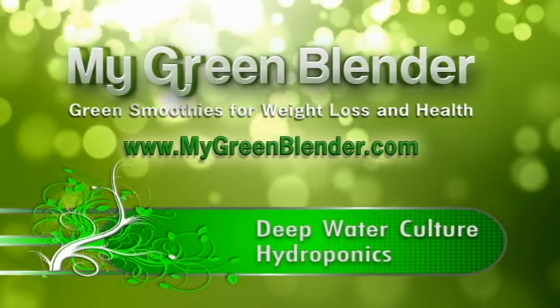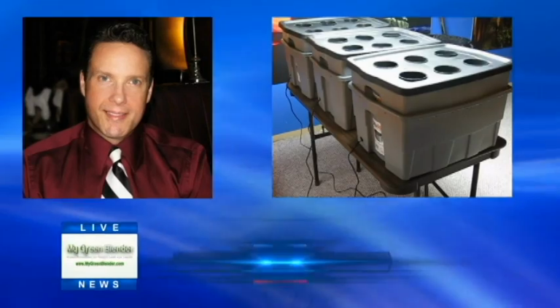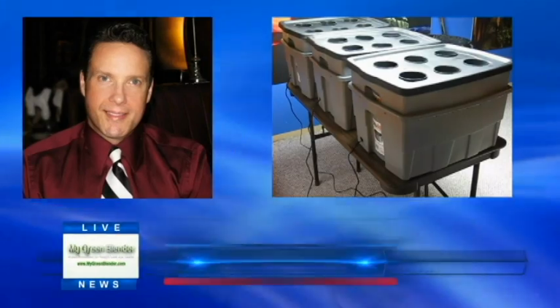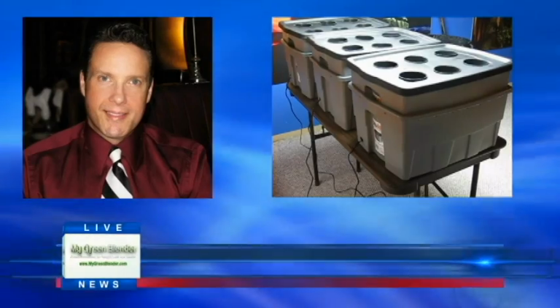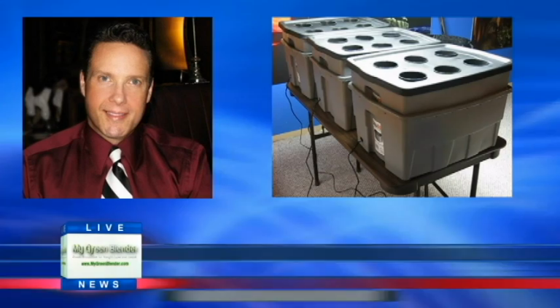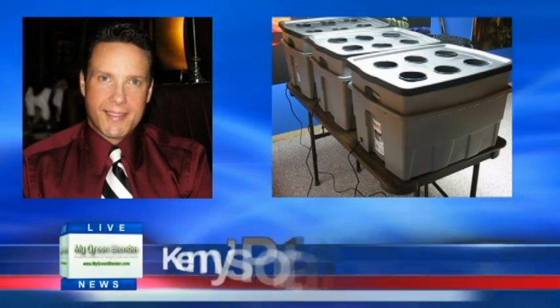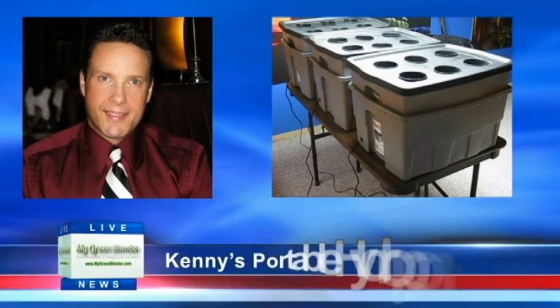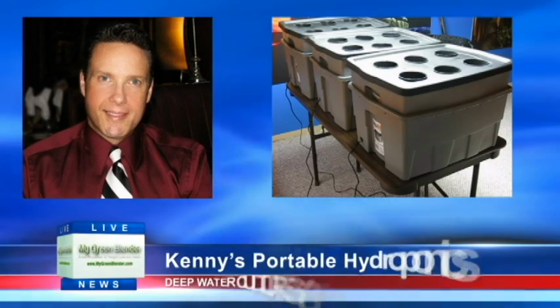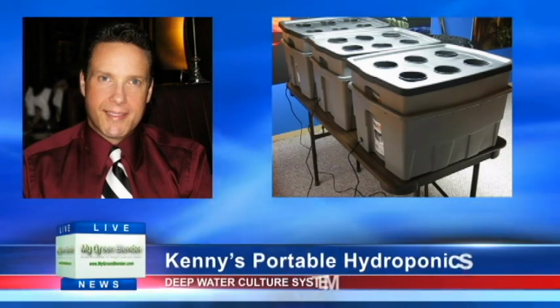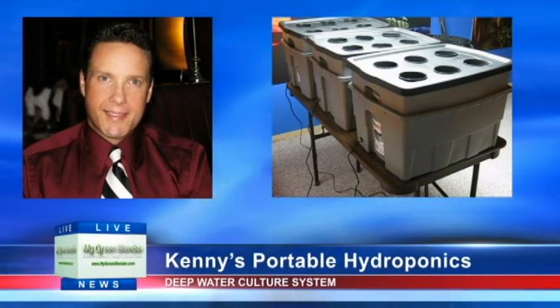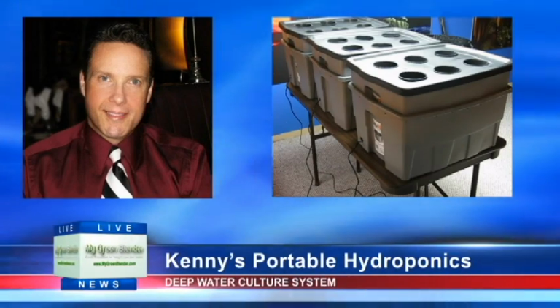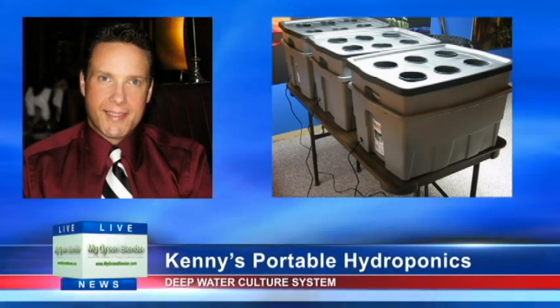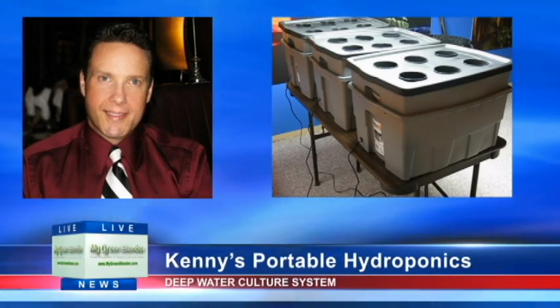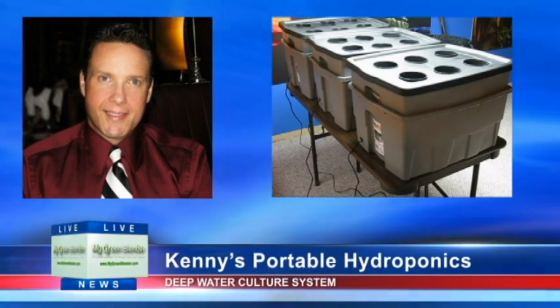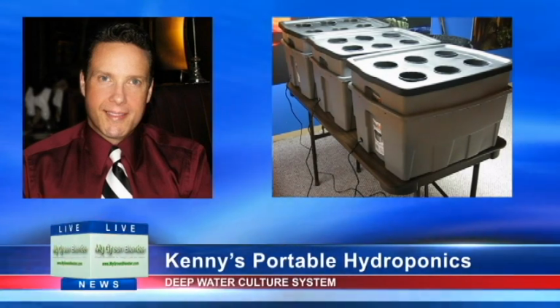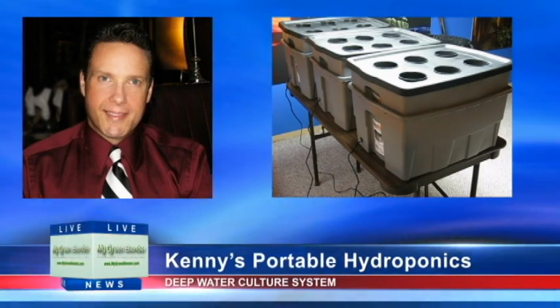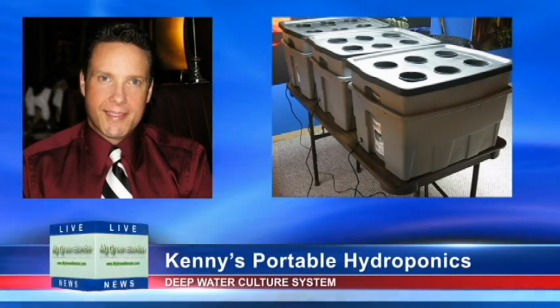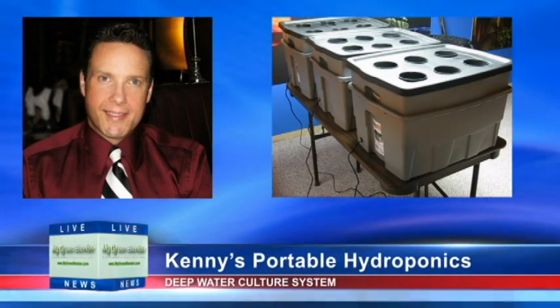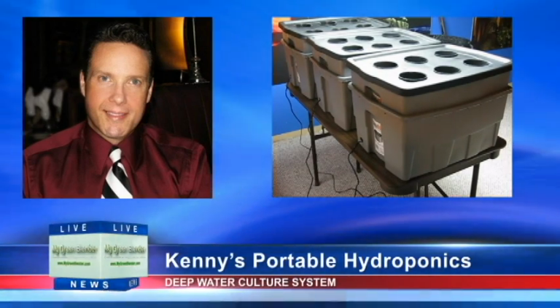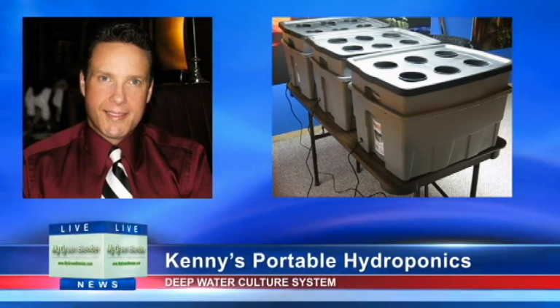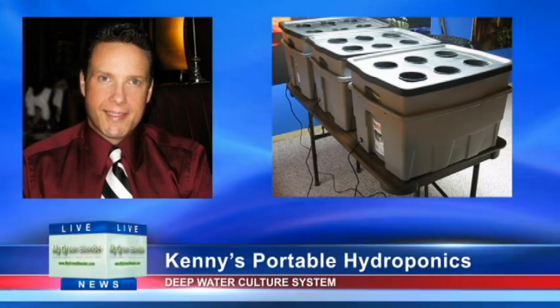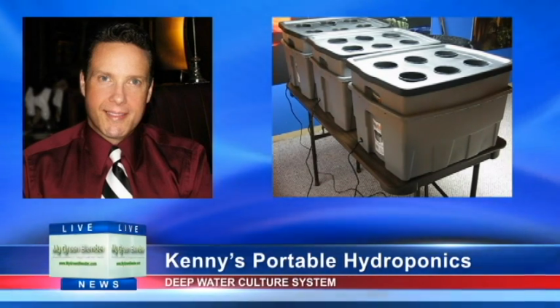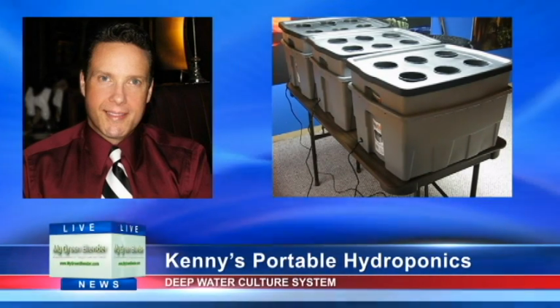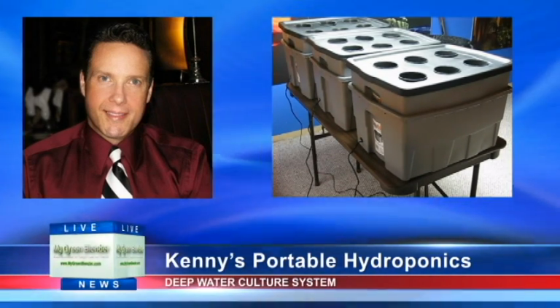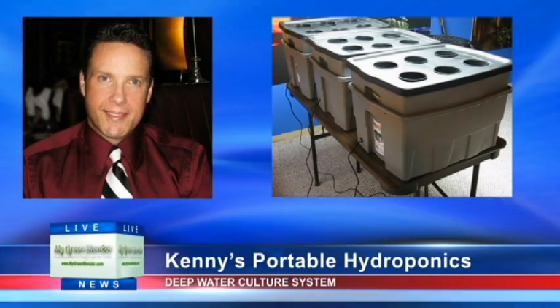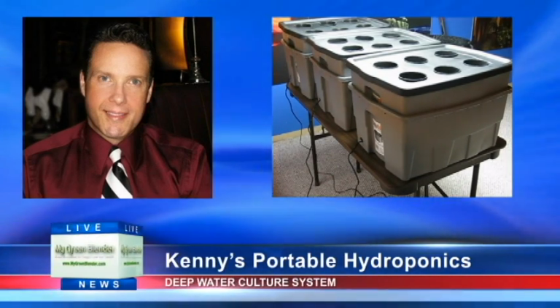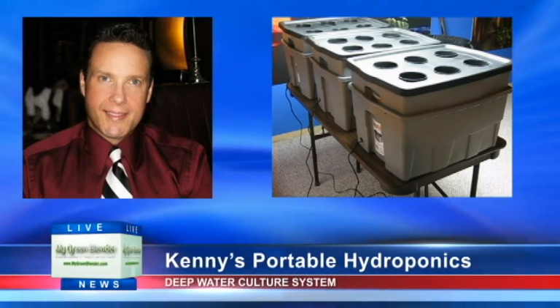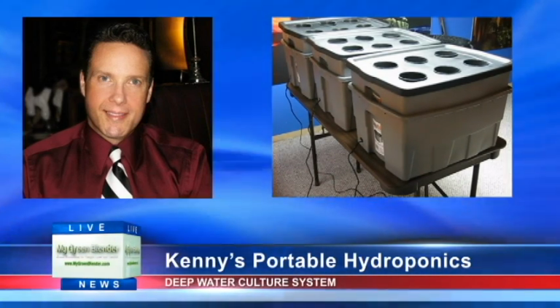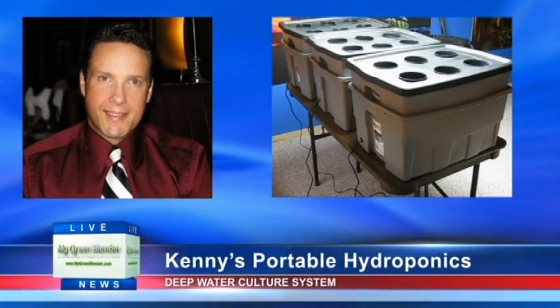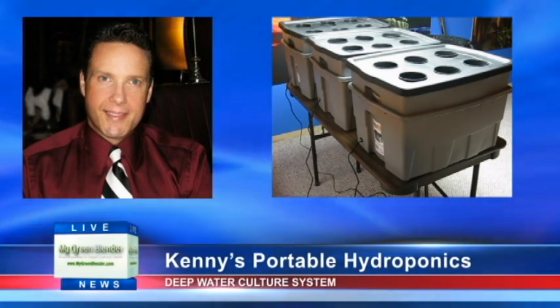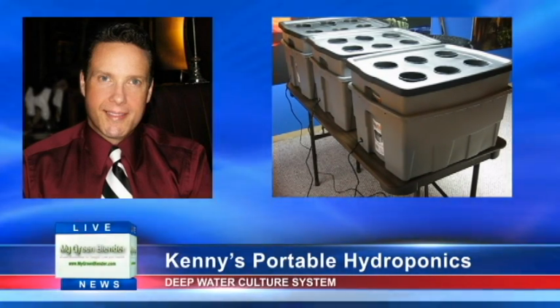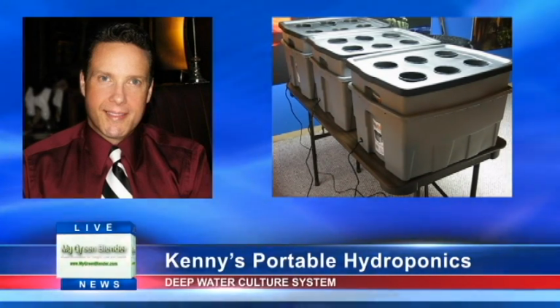Hi, this is Kenny Ballou and I'm going to show you how to build my portable Deepwater Culture hydroponic system.